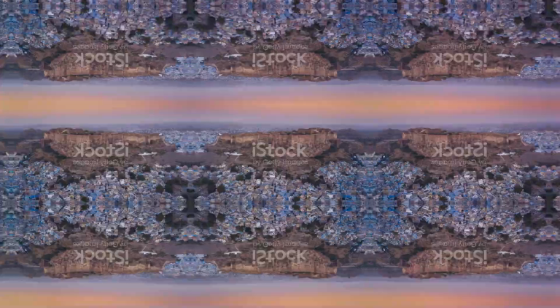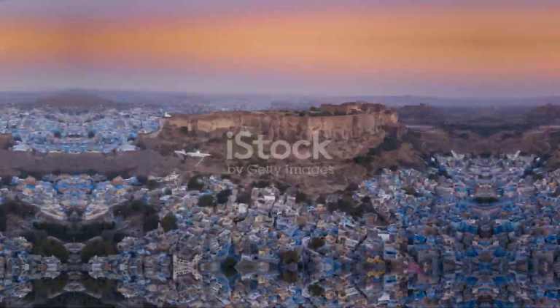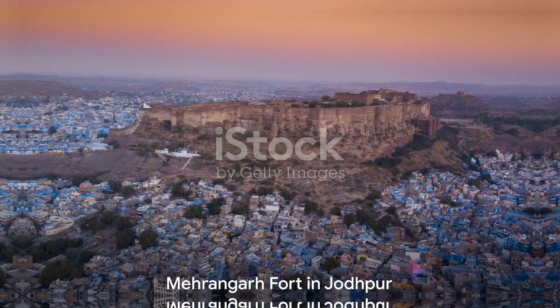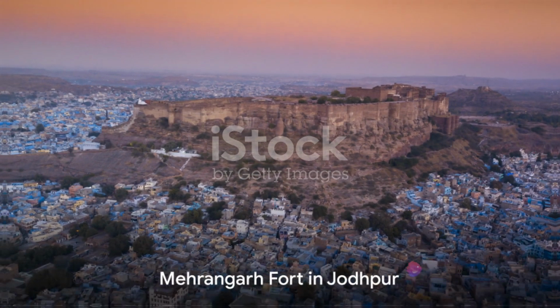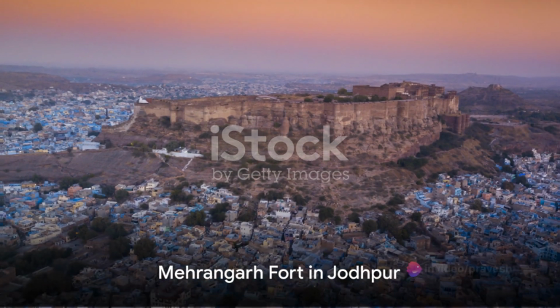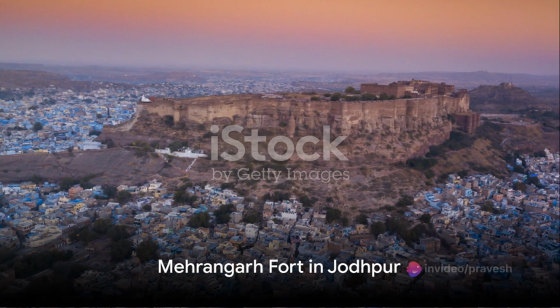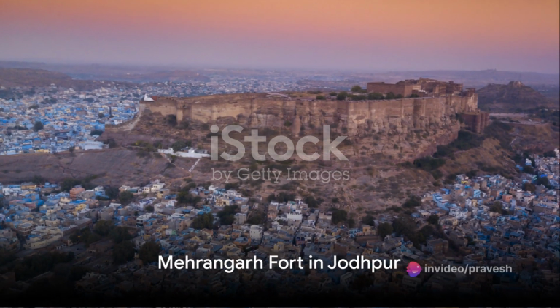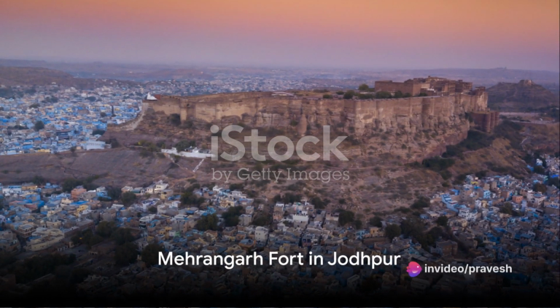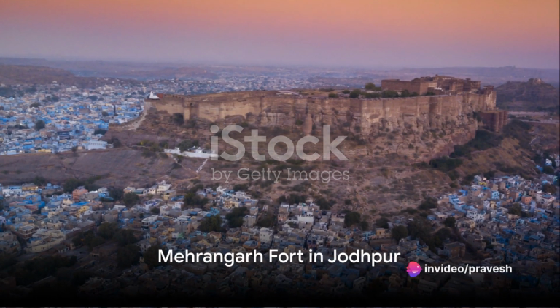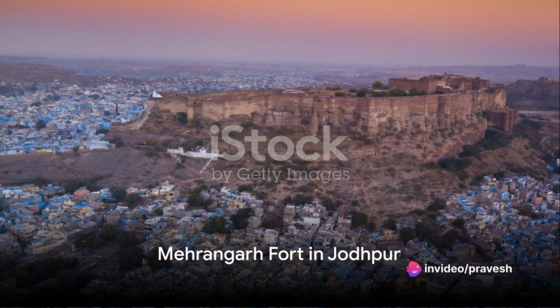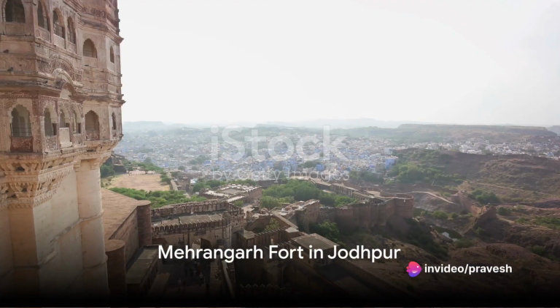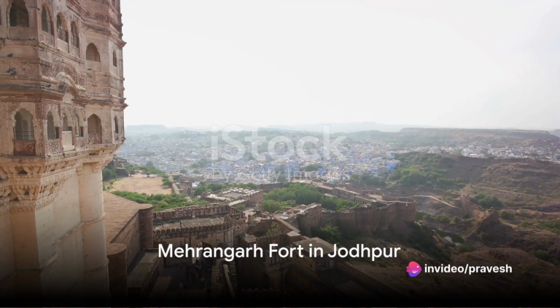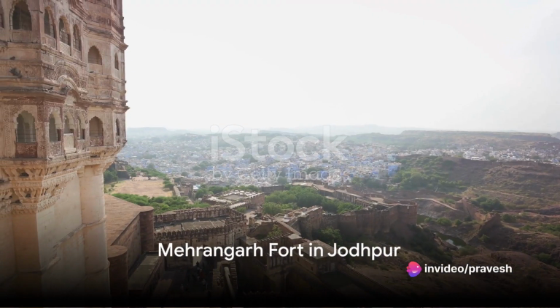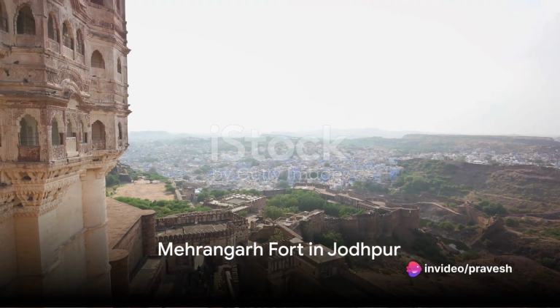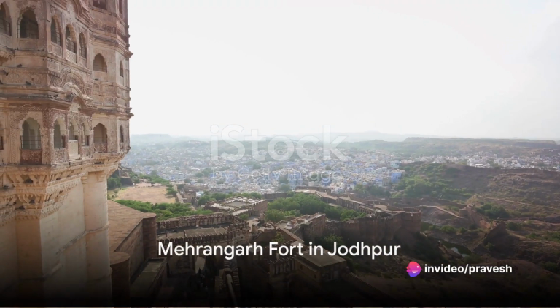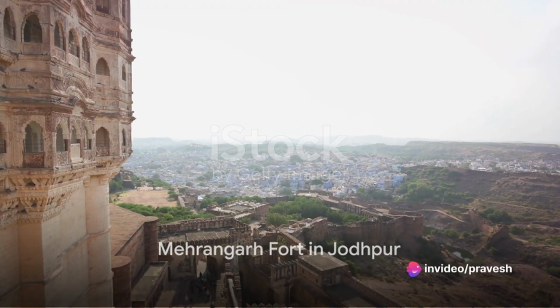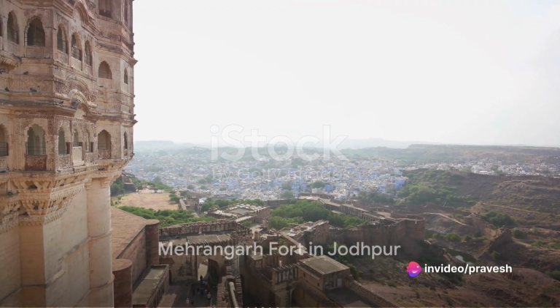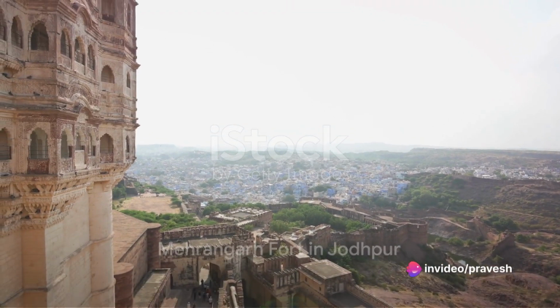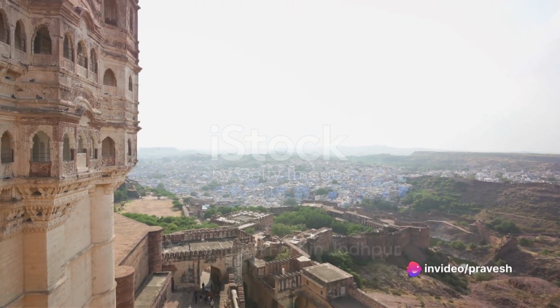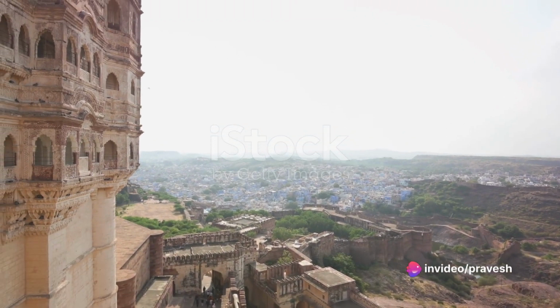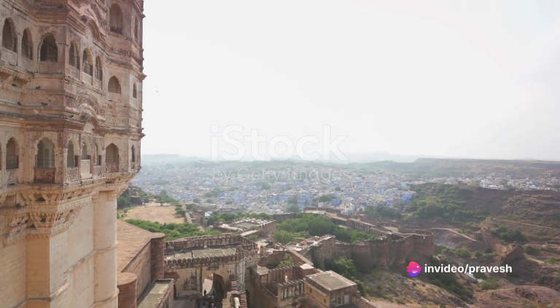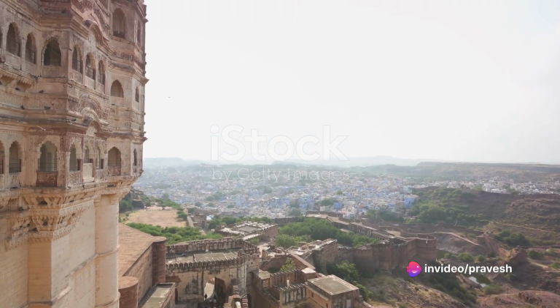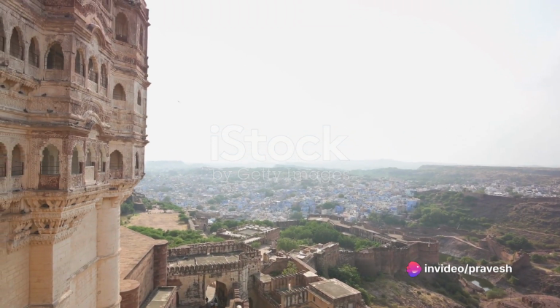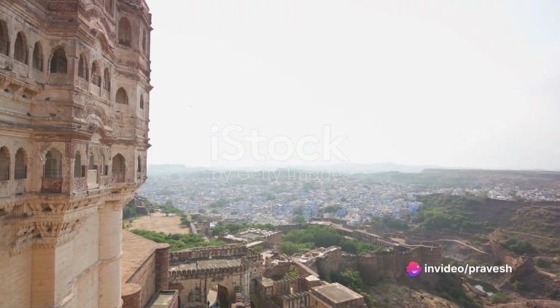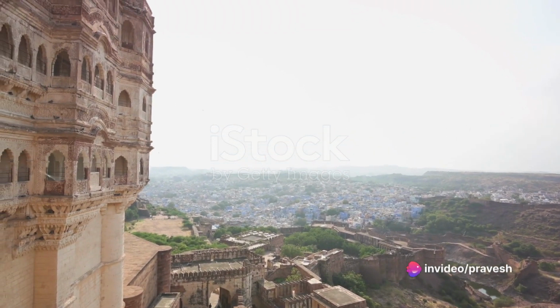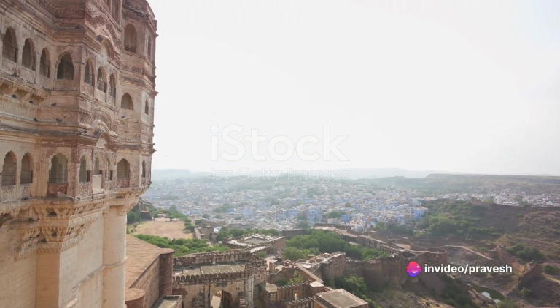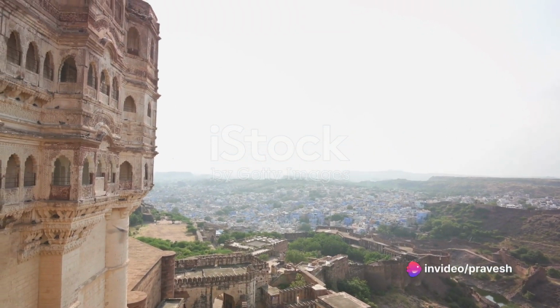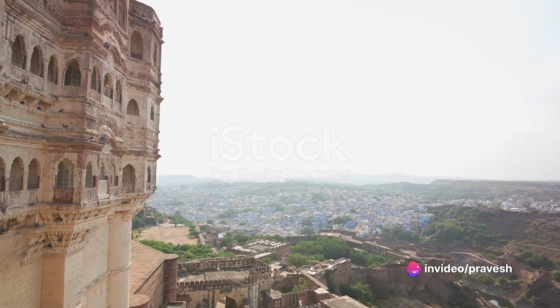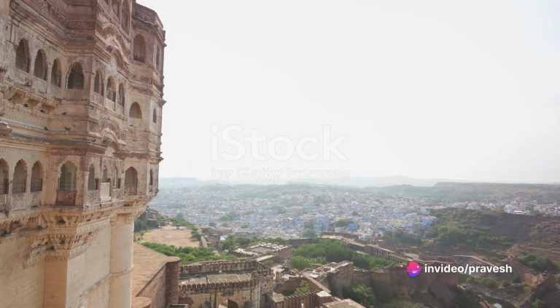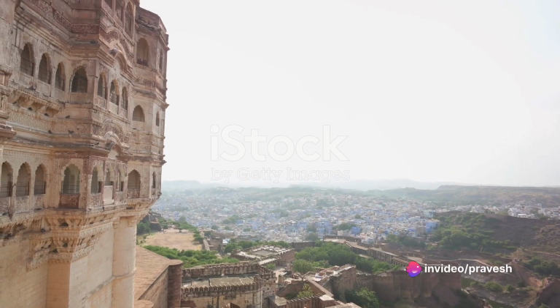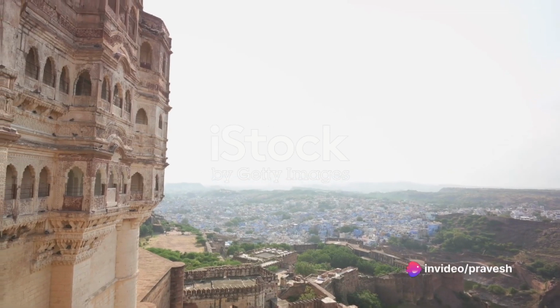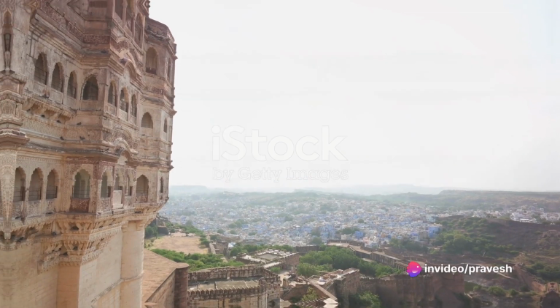In Jodhpur, we have the majestic Mehrangarh Fort. Perched on a small hill, this grand structure offers a picturesque view of the Blue City.